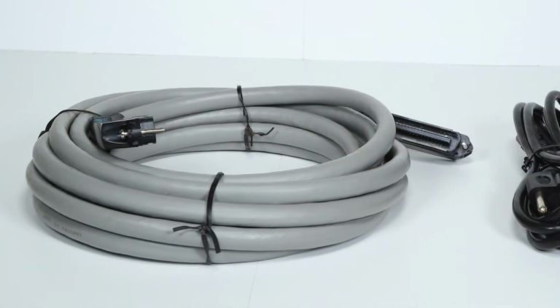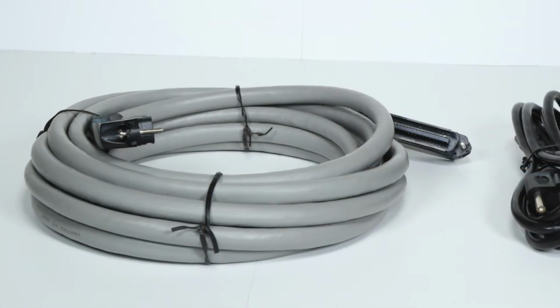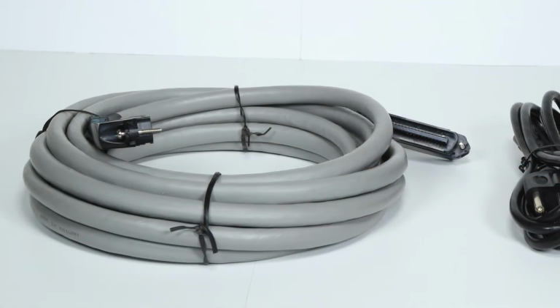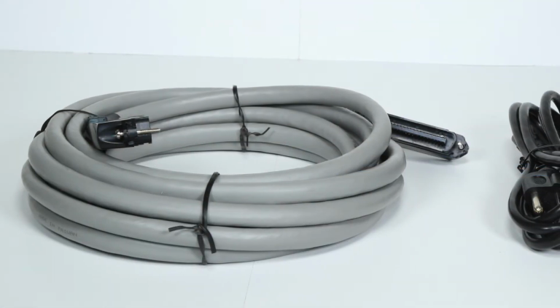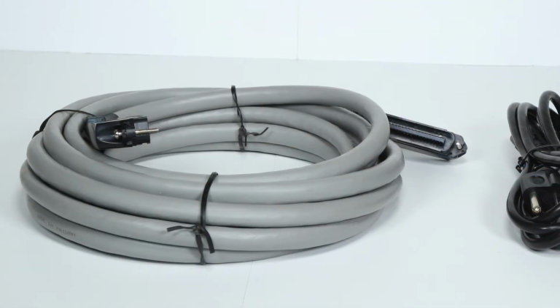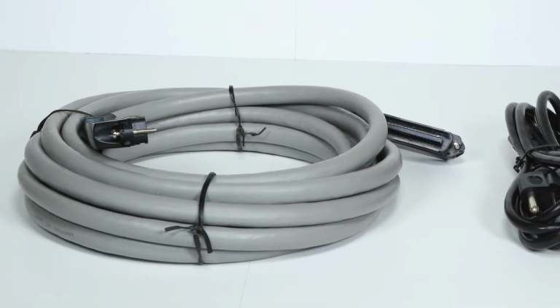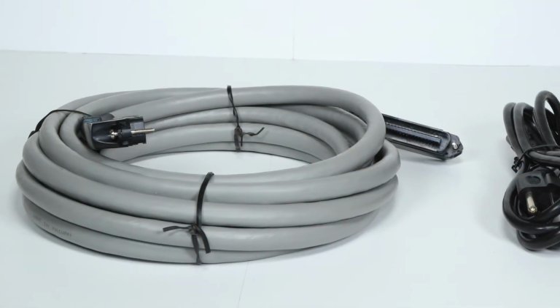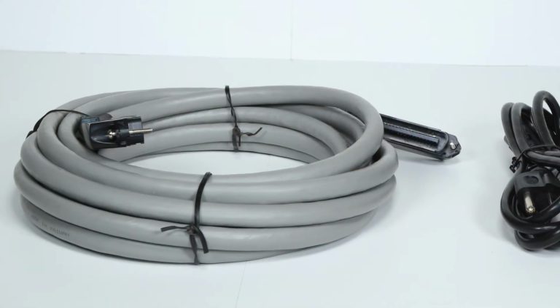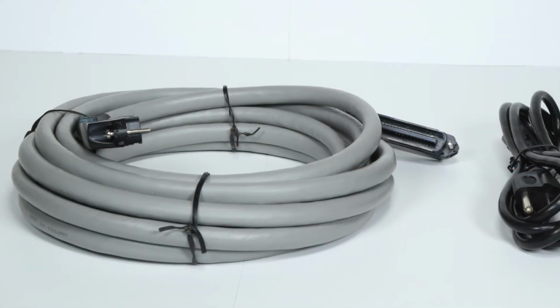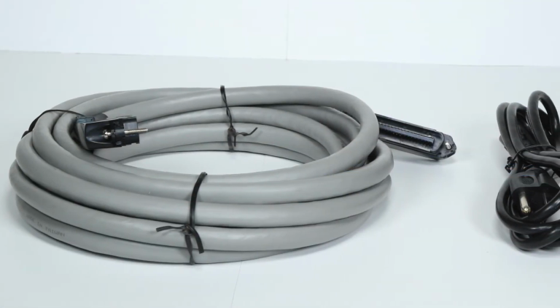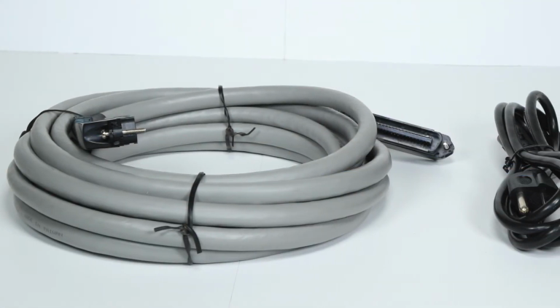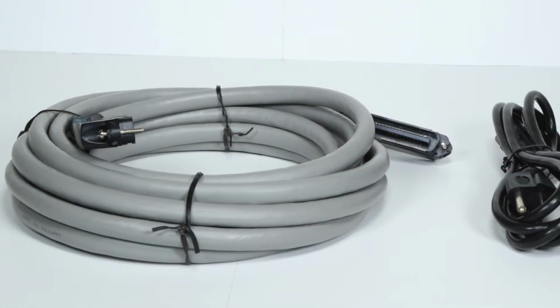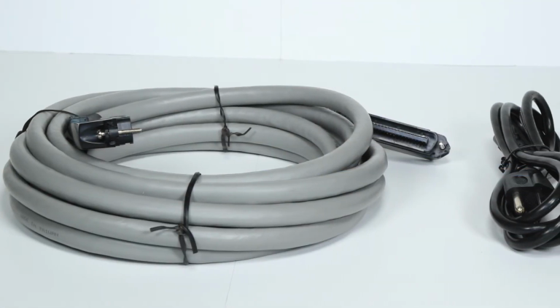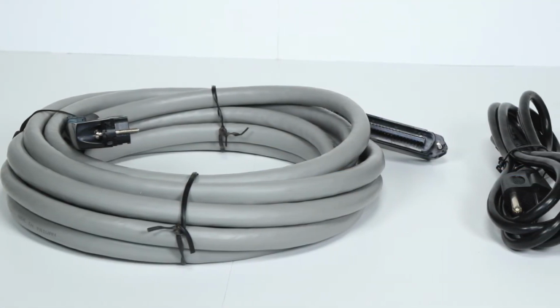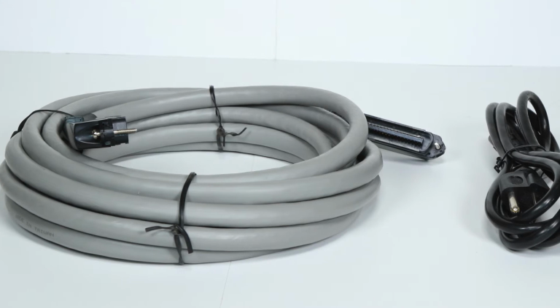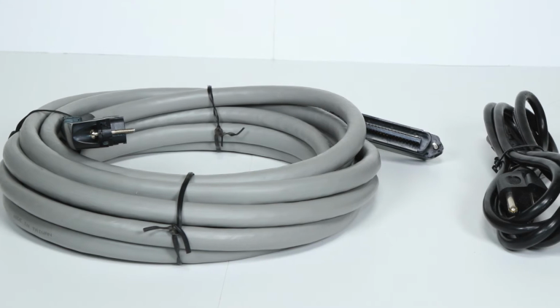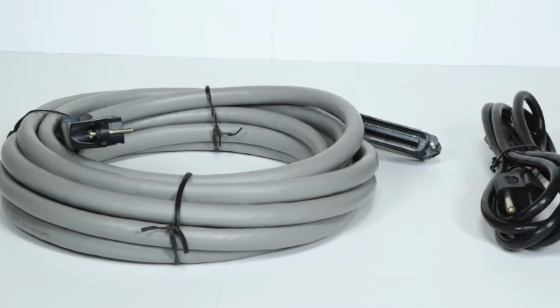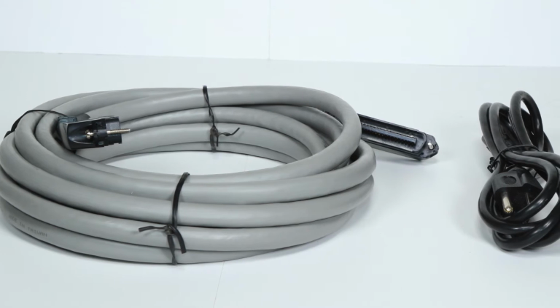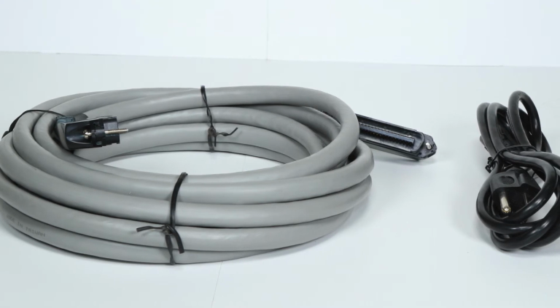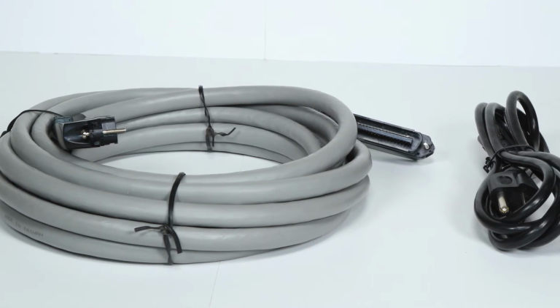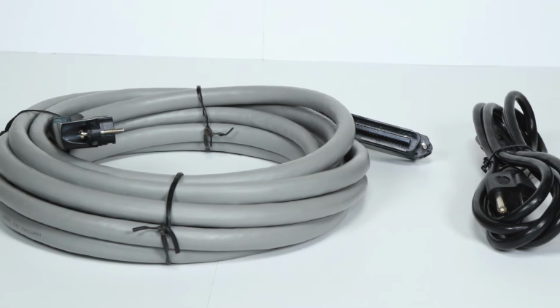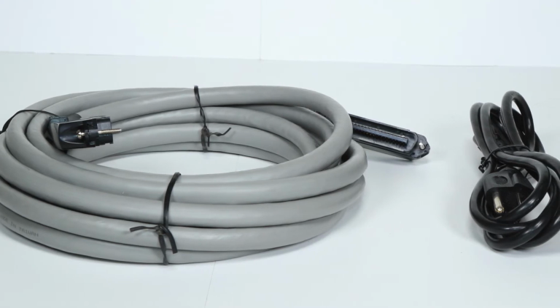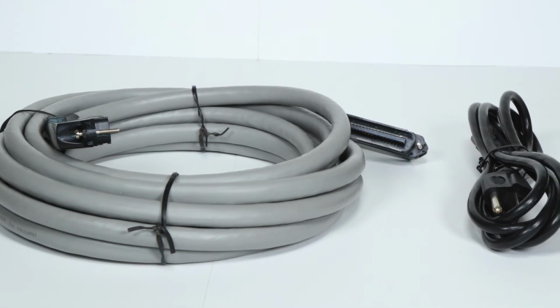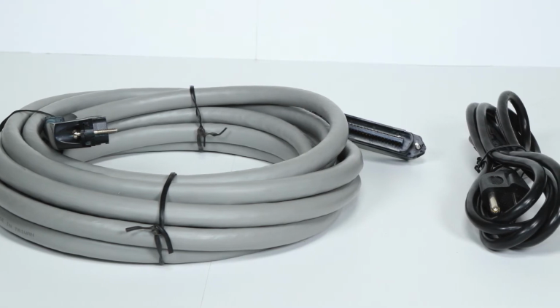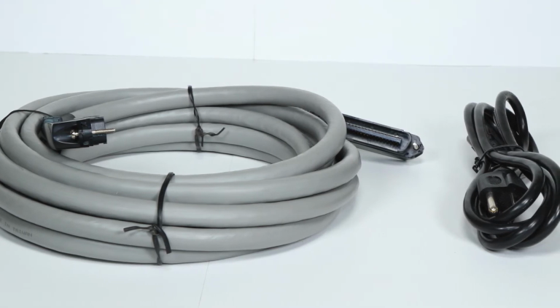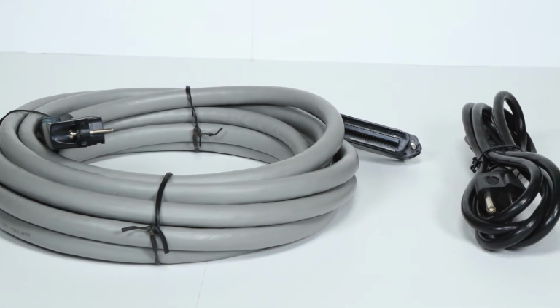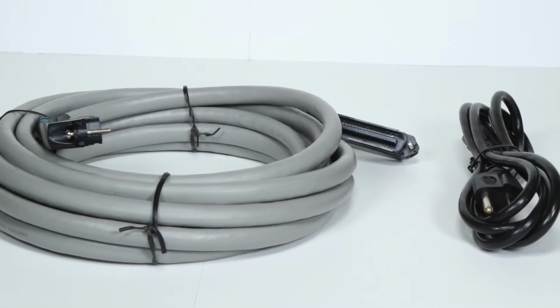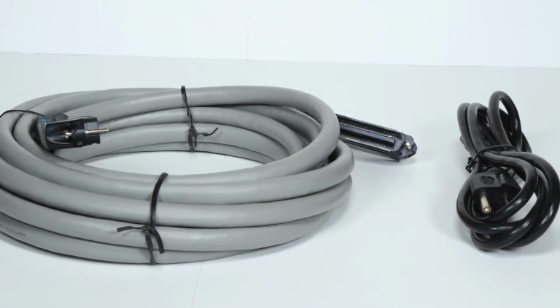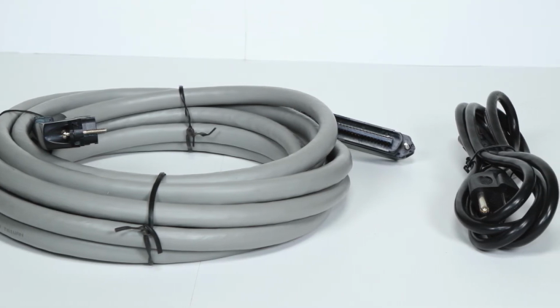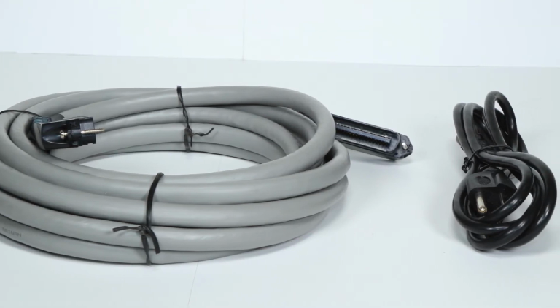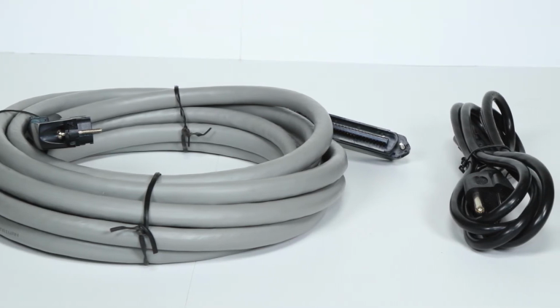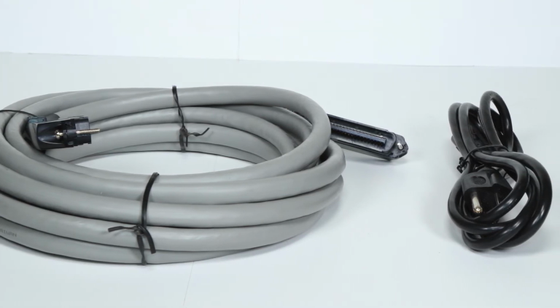The unit includes one AC power cord, one console cable, and one Amphenol cable.